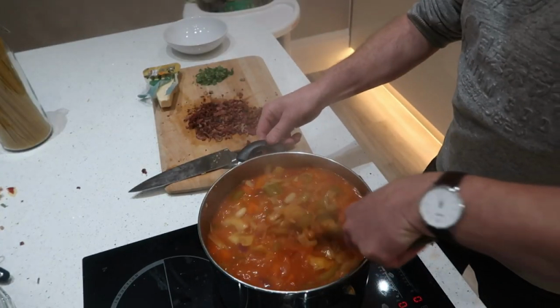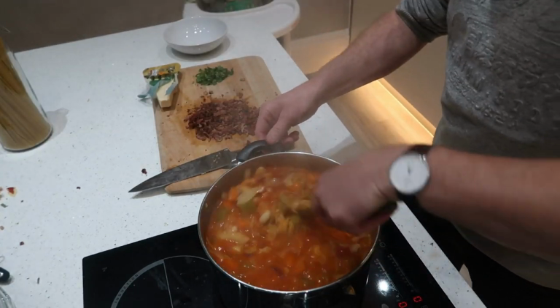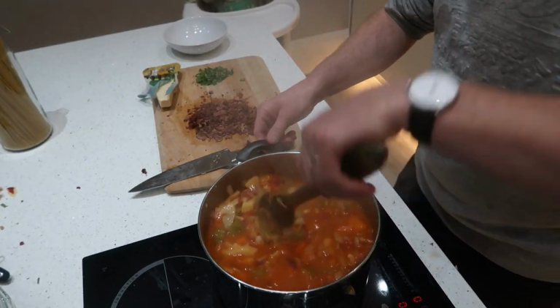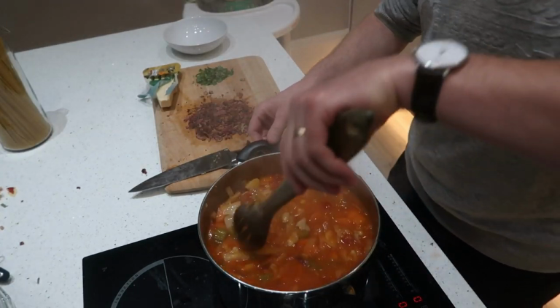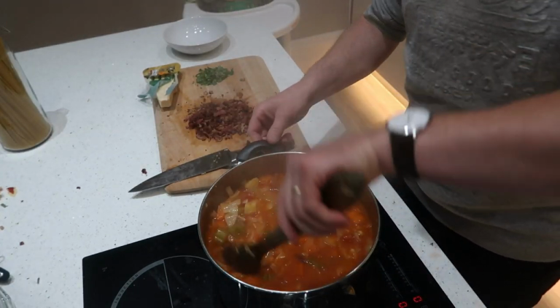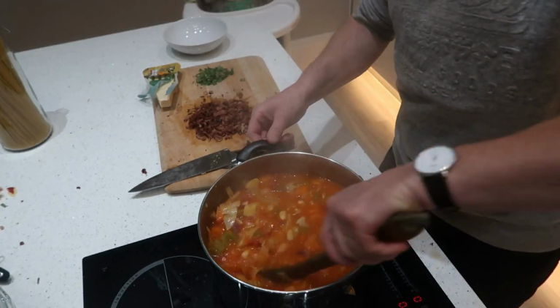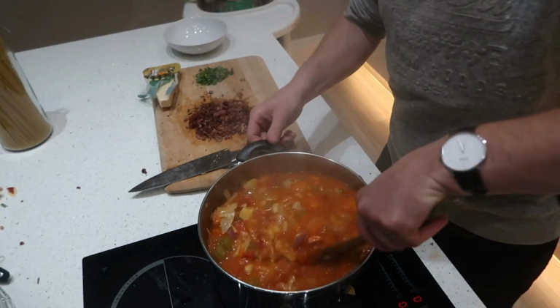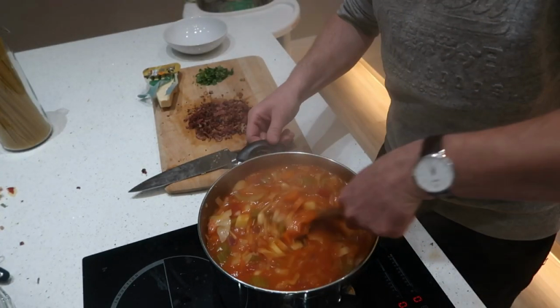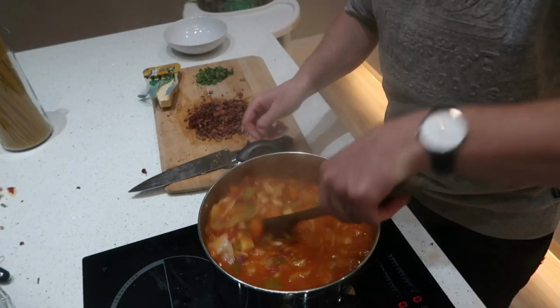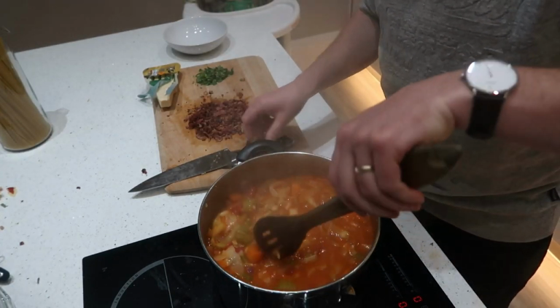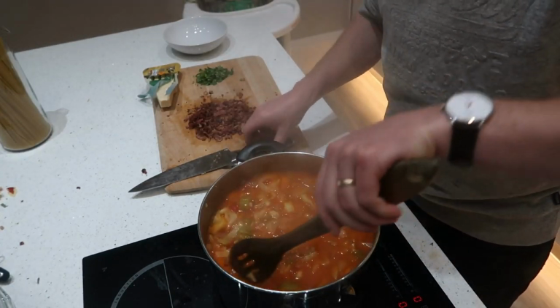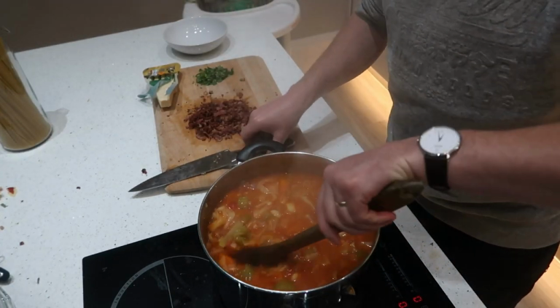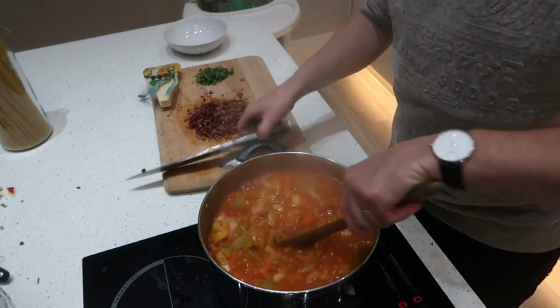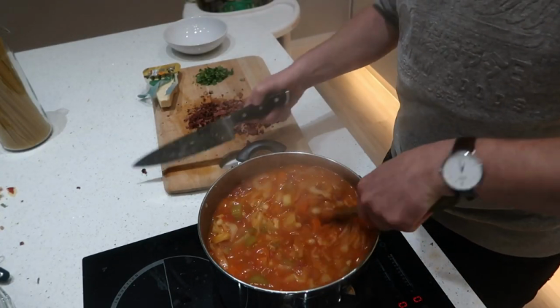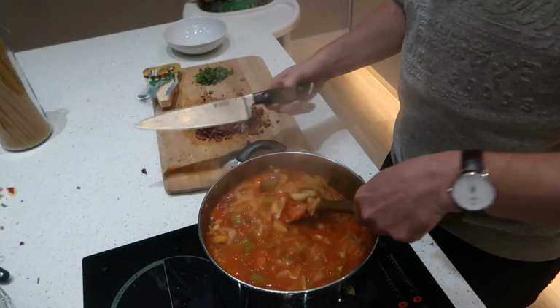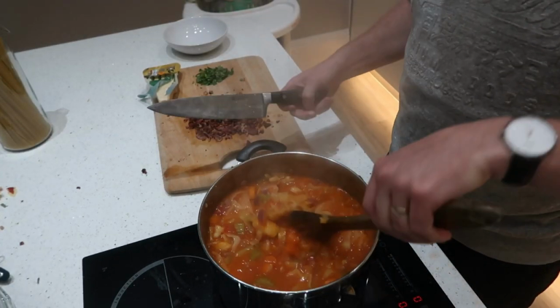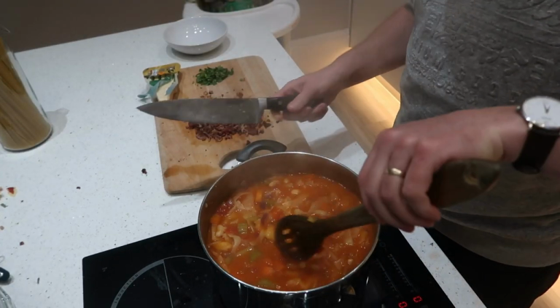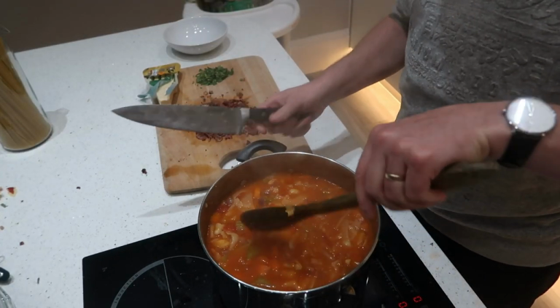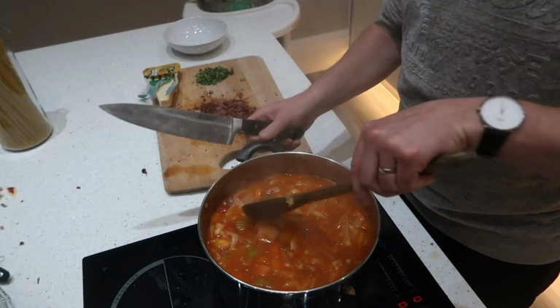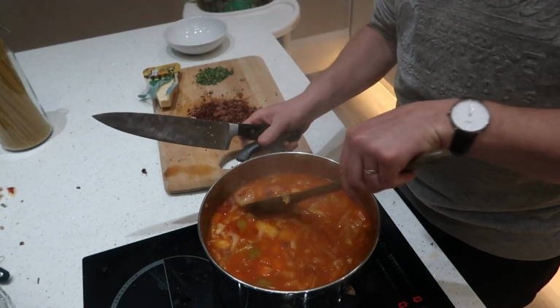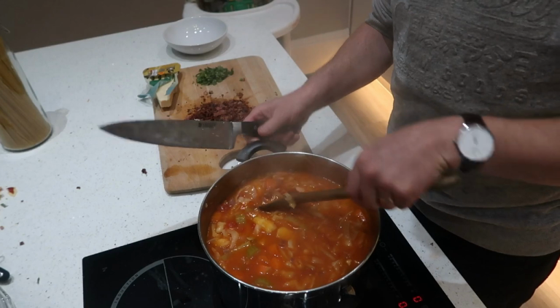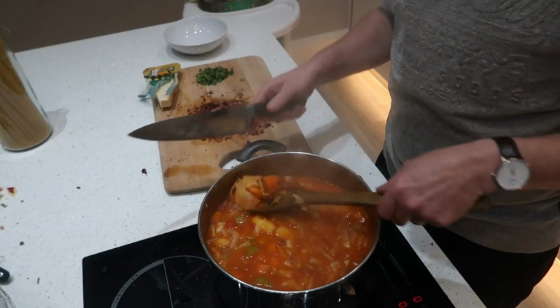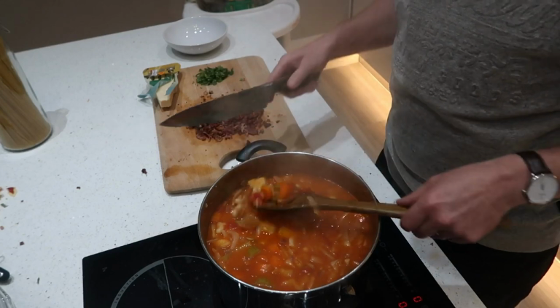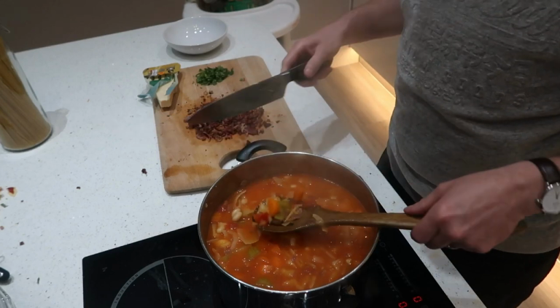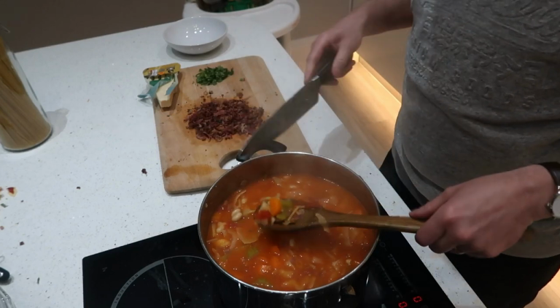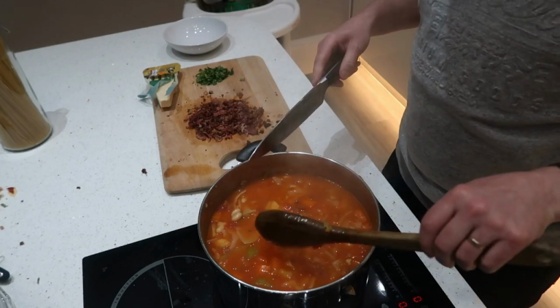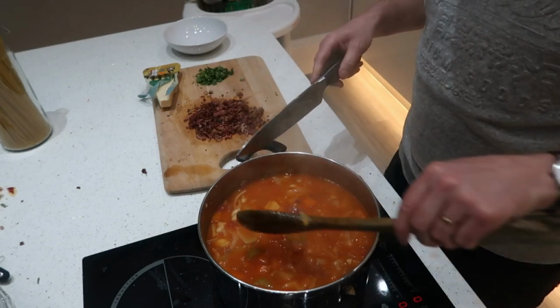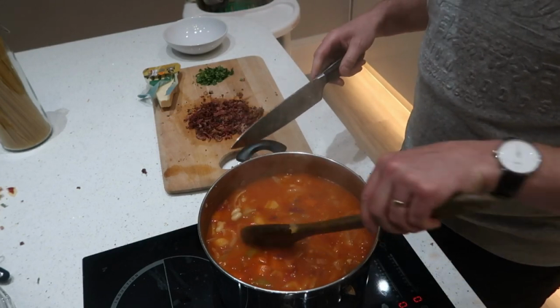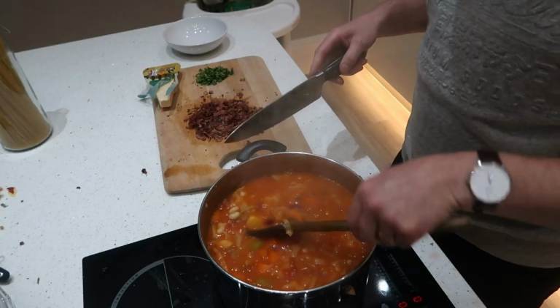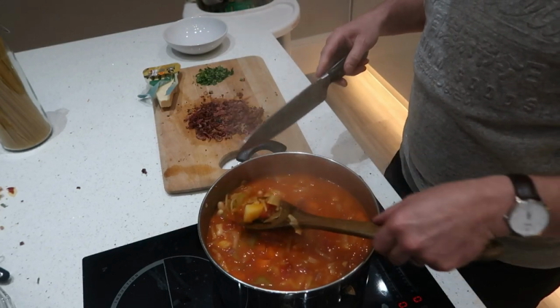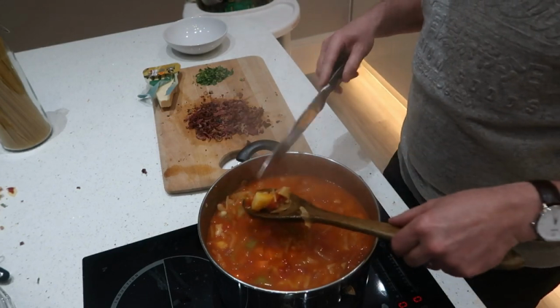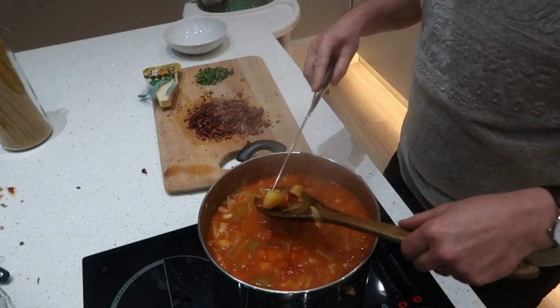So that's the soup had another ten minutes and I'm pretty sure it'll be done. I'll just check the veg.